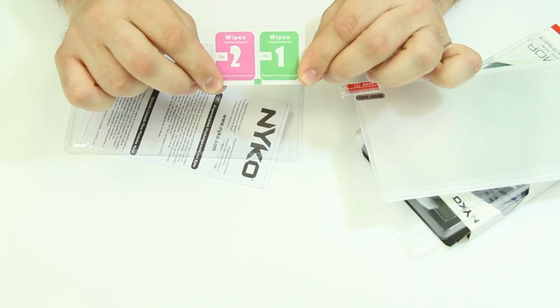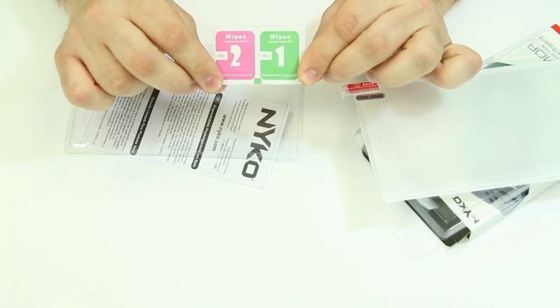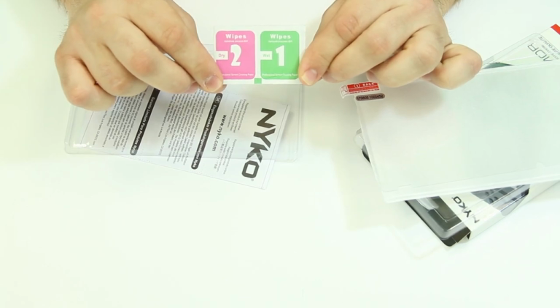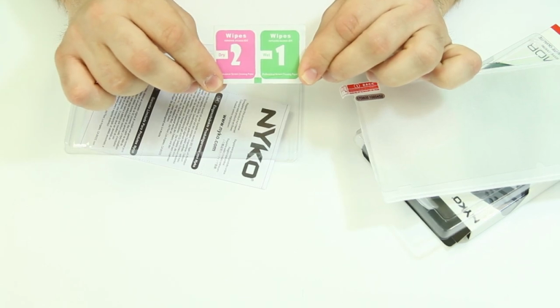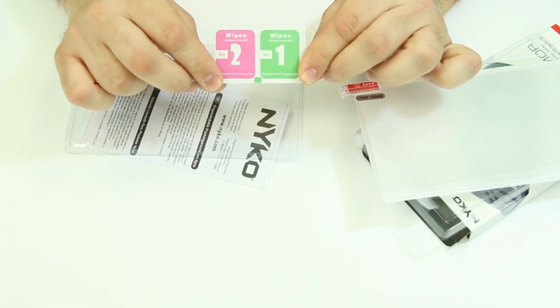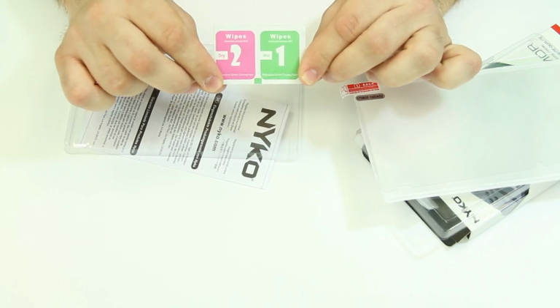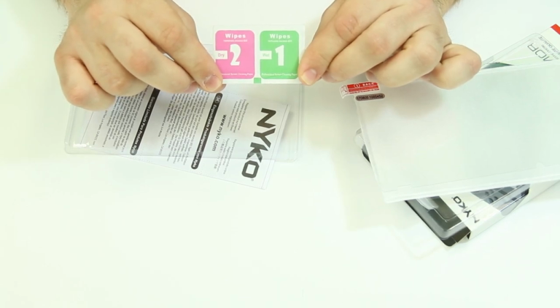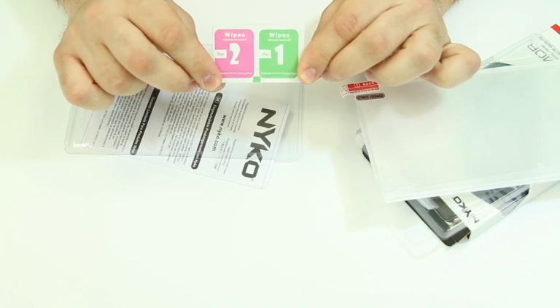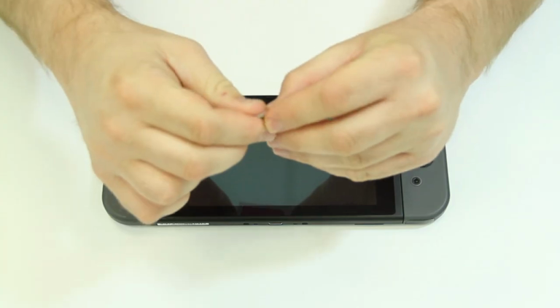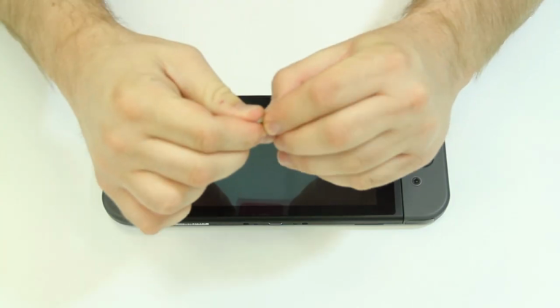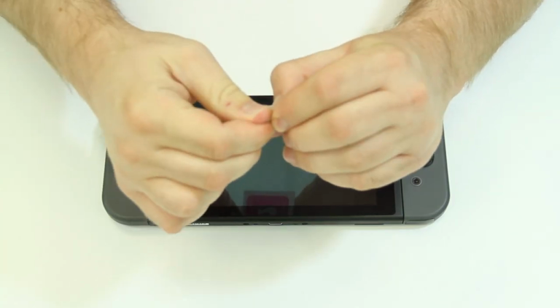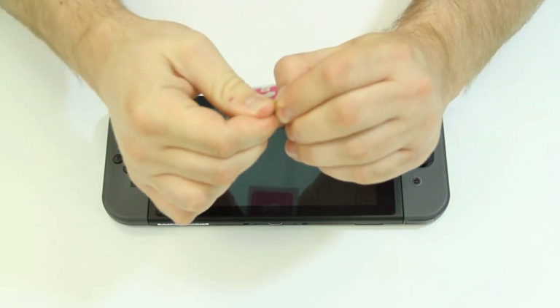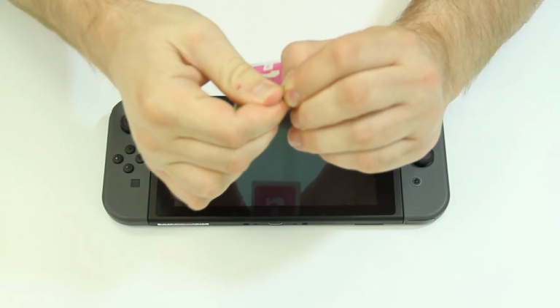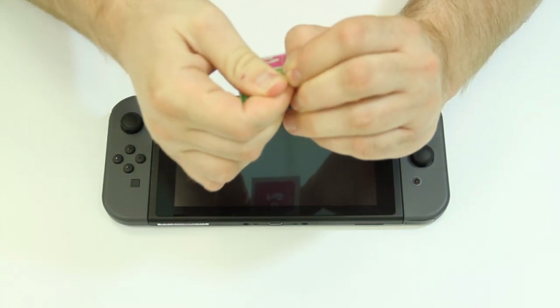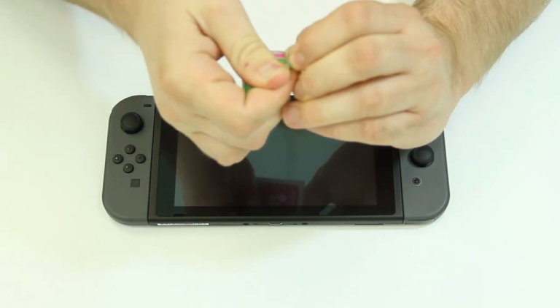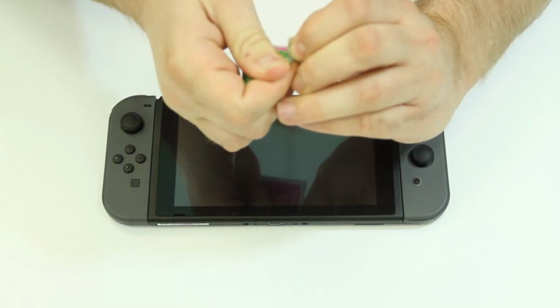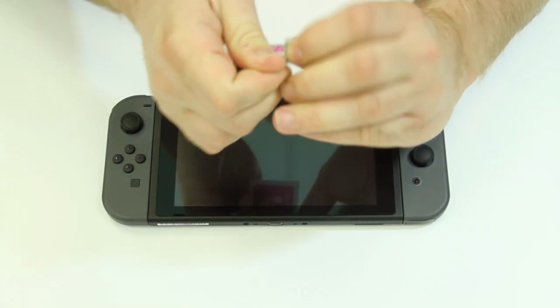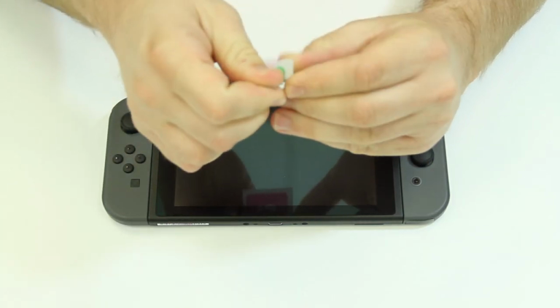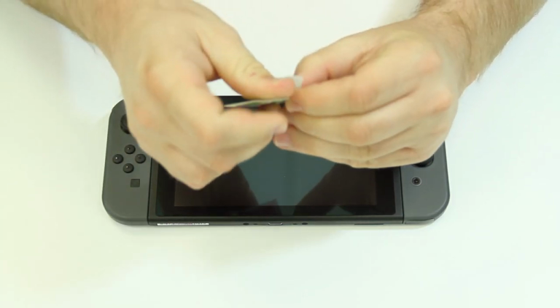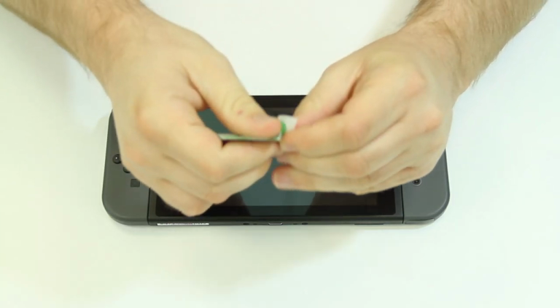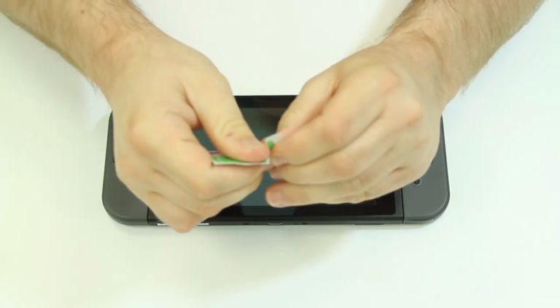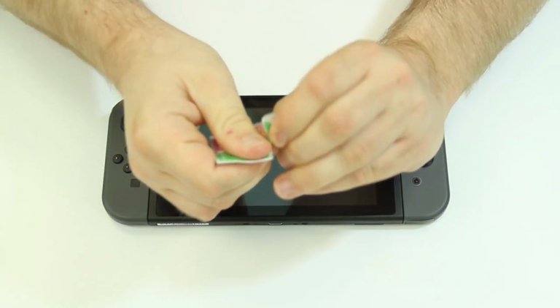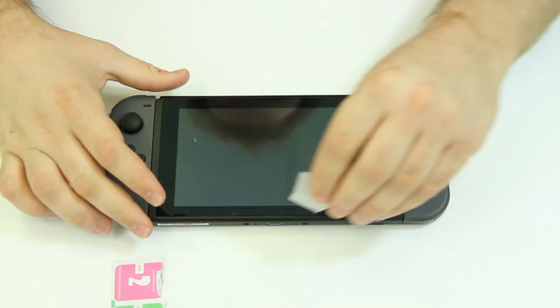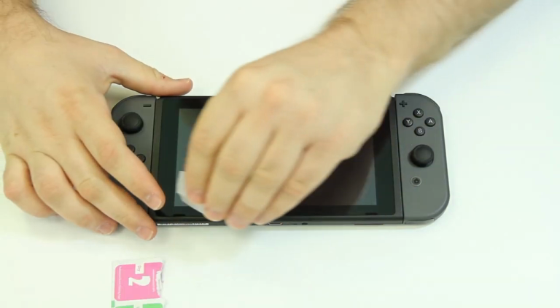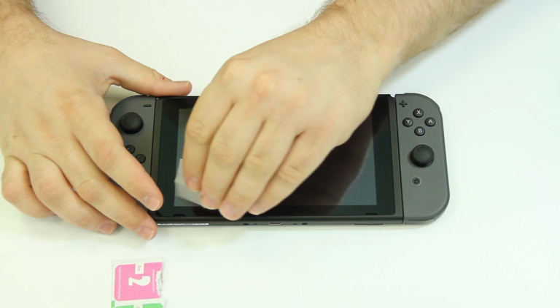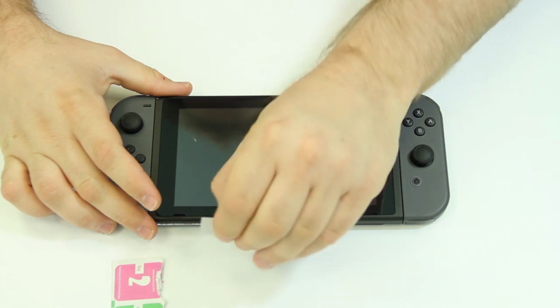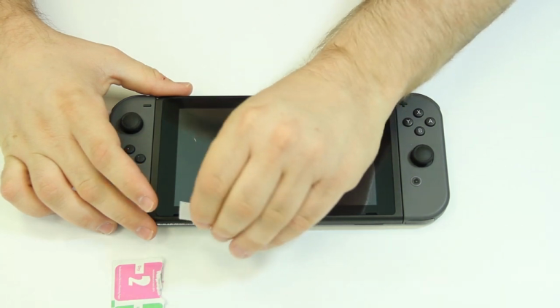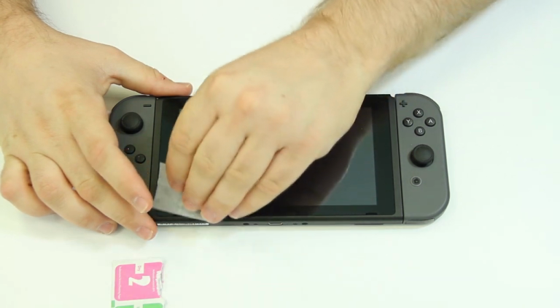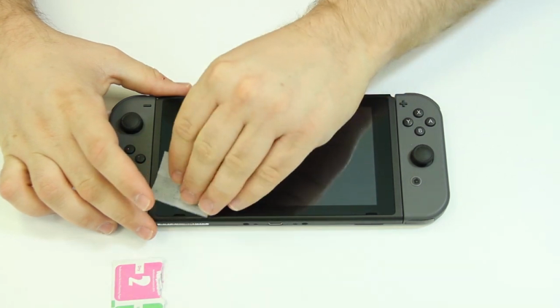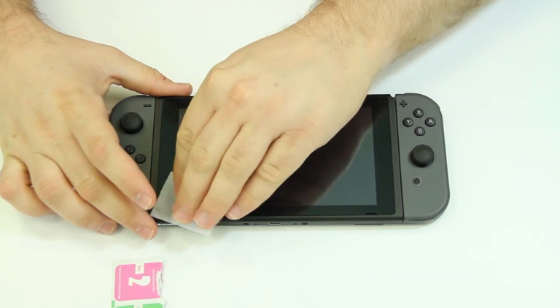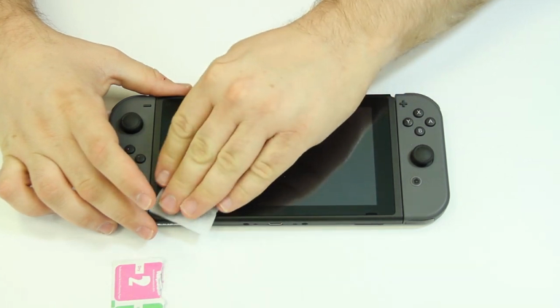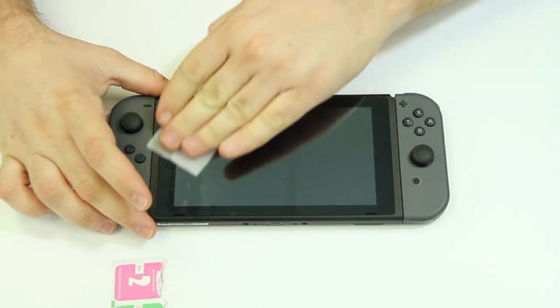Start off by opening the wet wipe labeled wipes one and use it to clean any fingerprints and smudges off the screen.